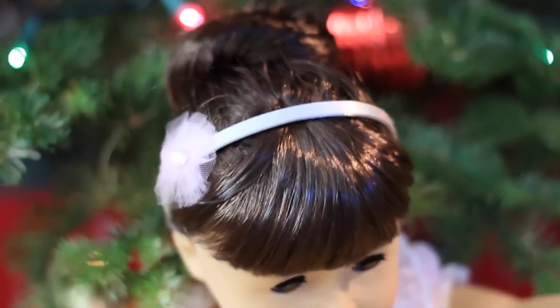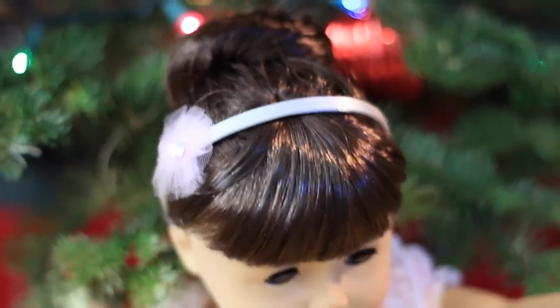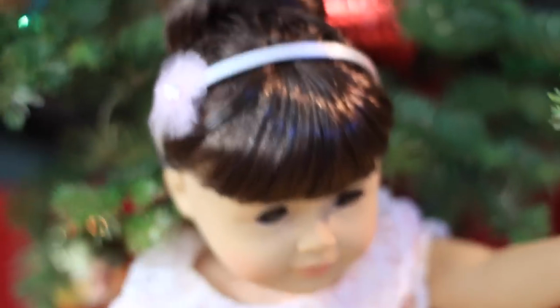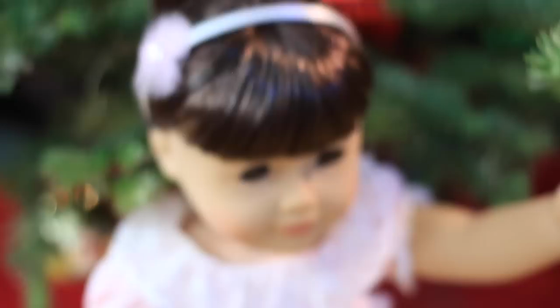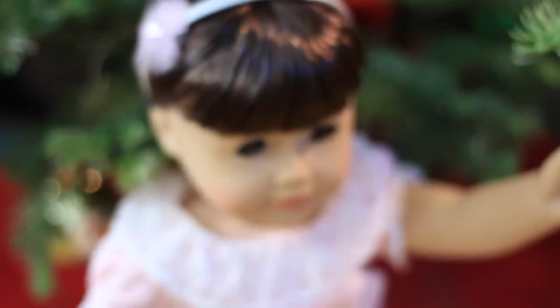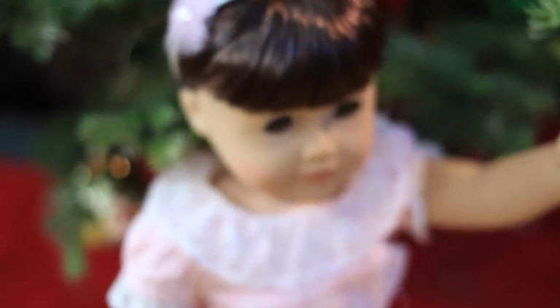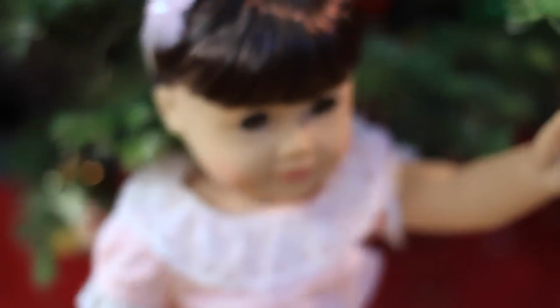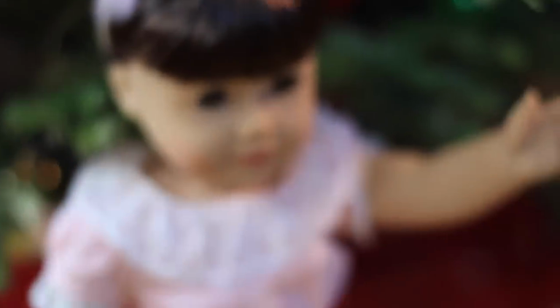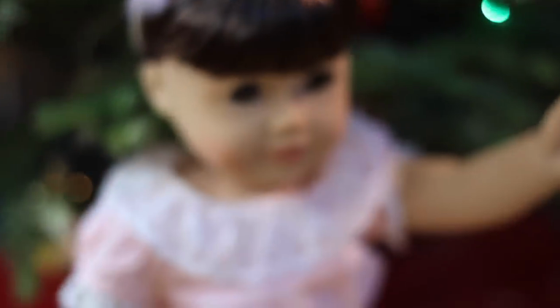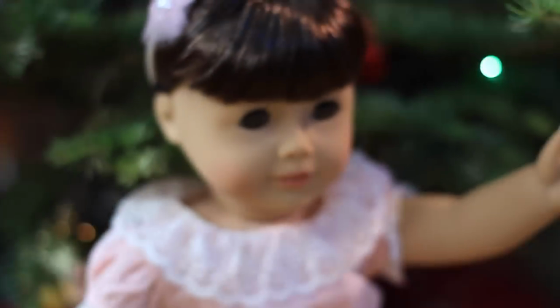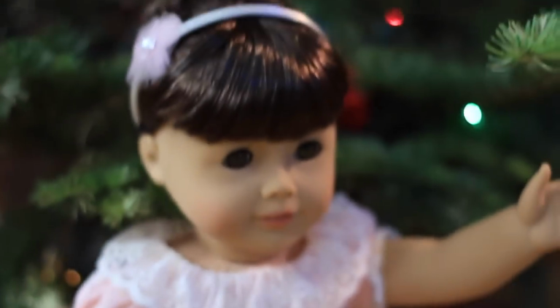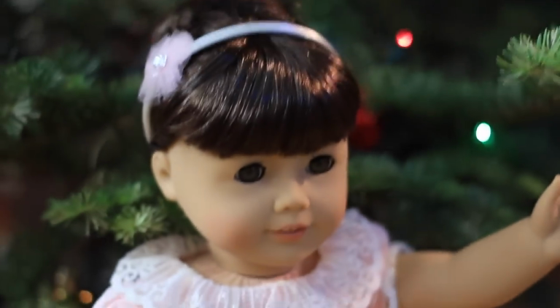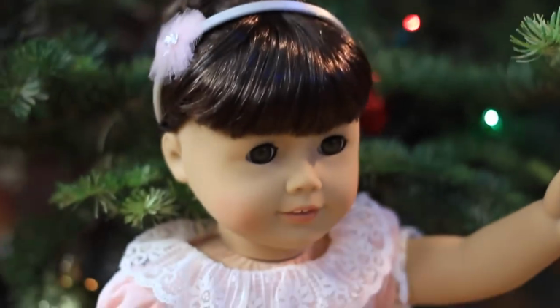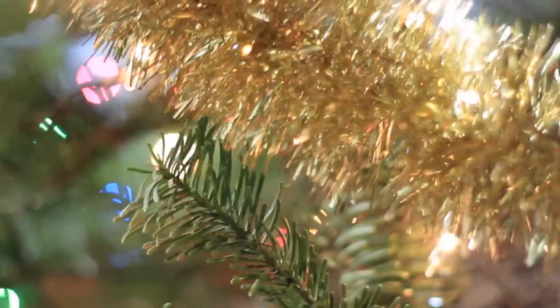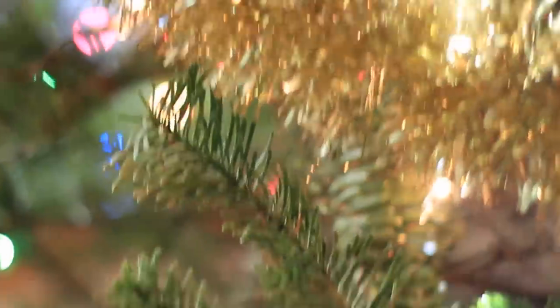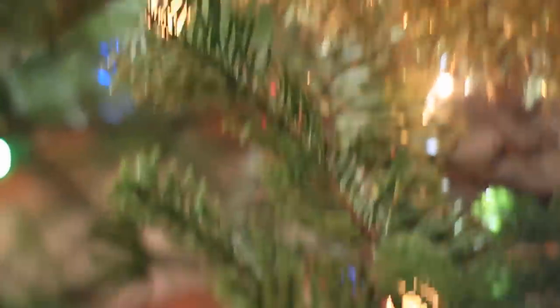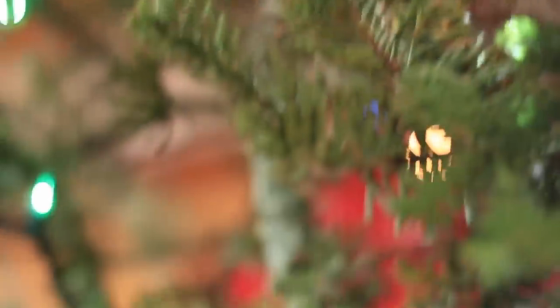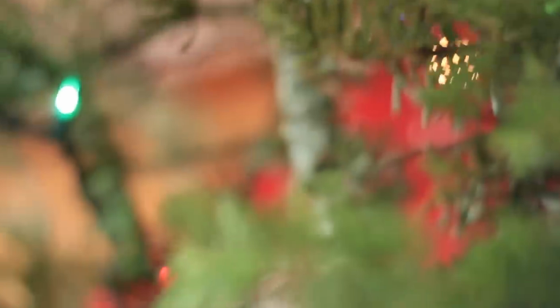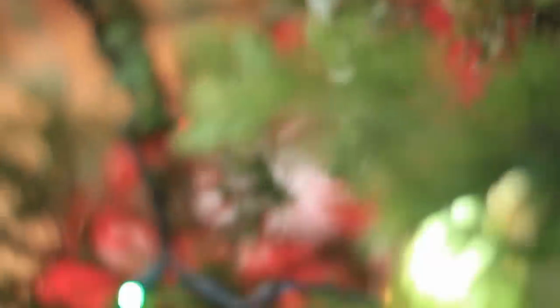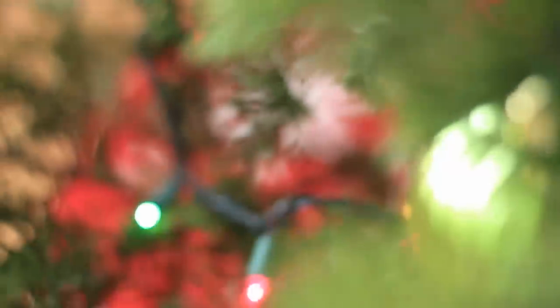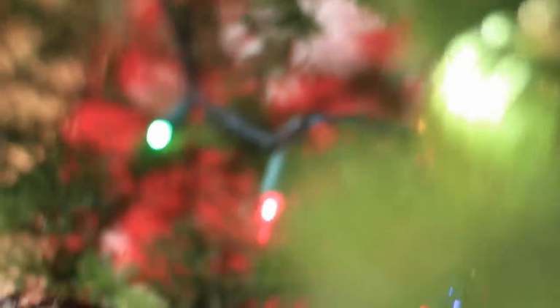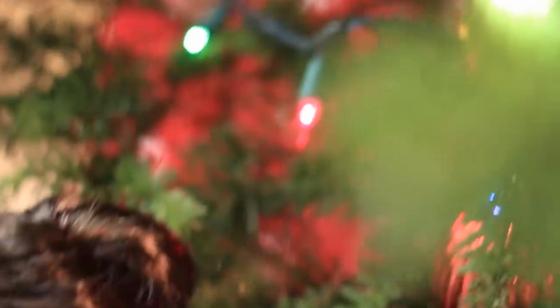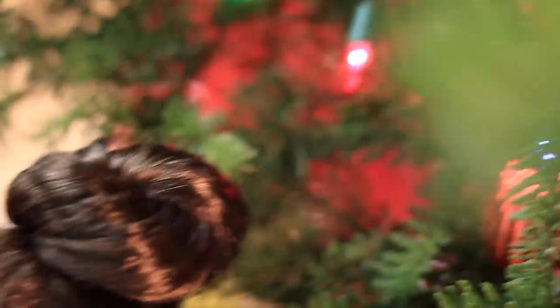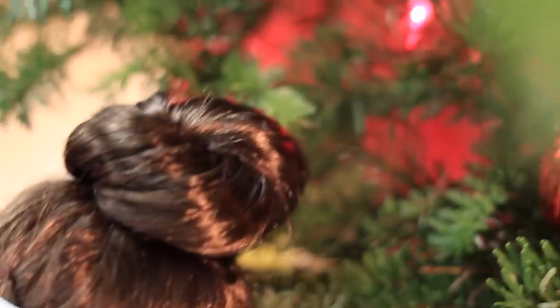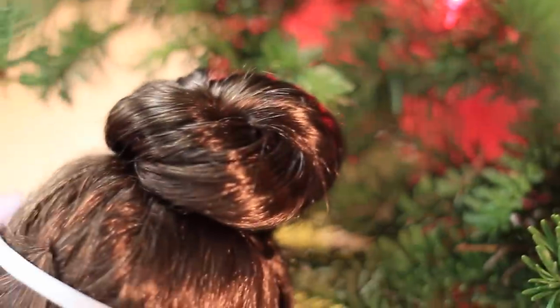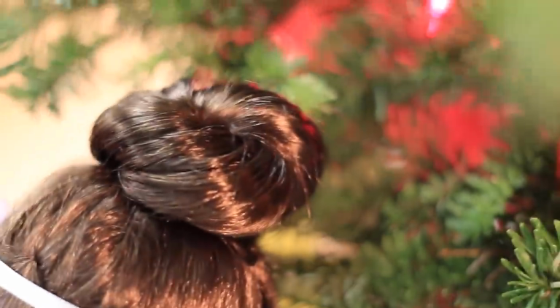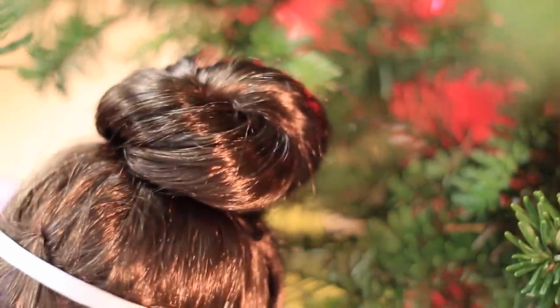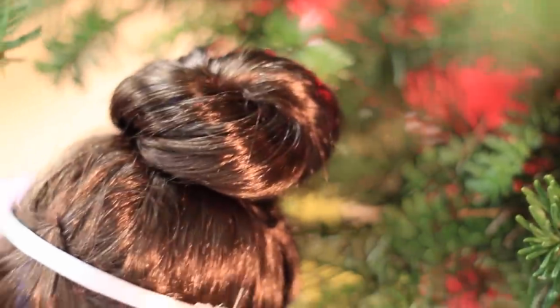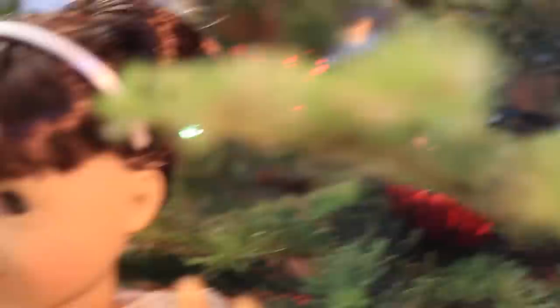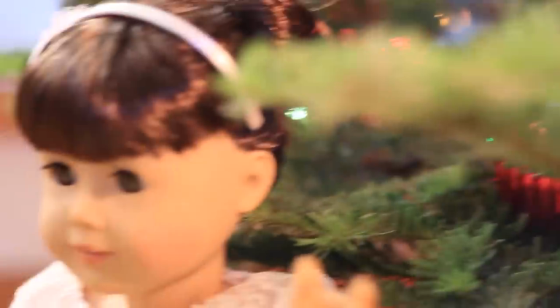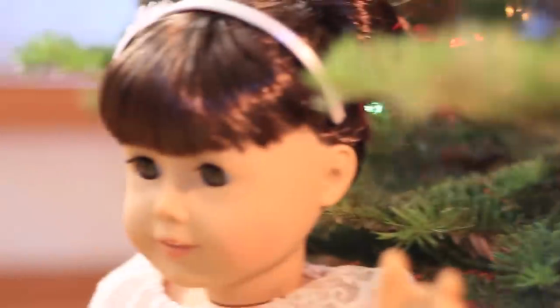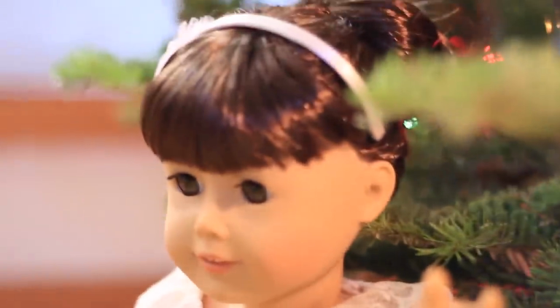Not only is this hairstyle really pretty and sophisticated, but it's super quick and easy to do.